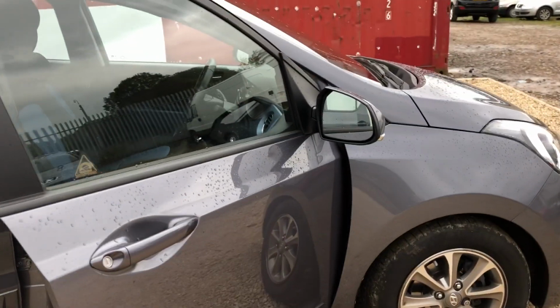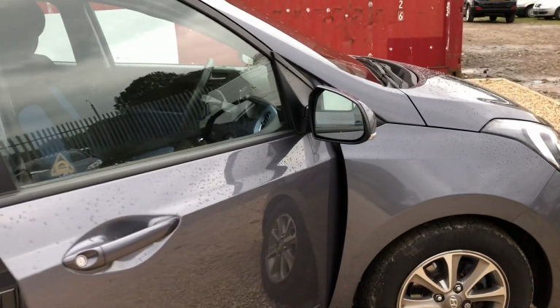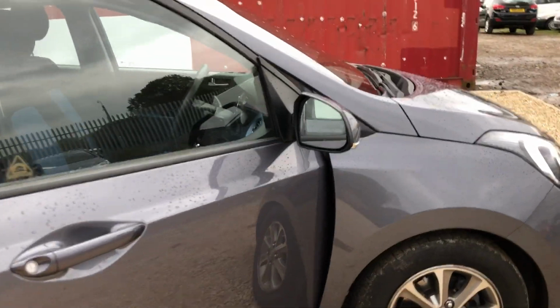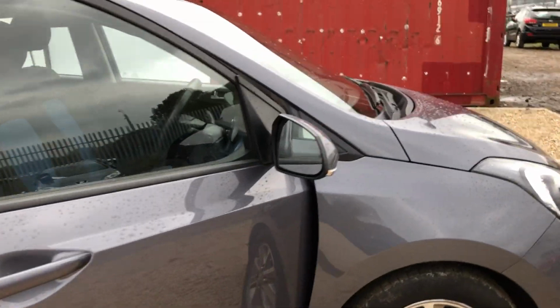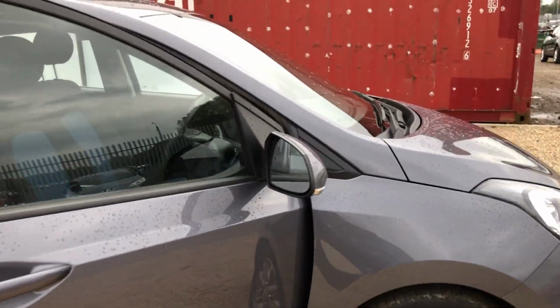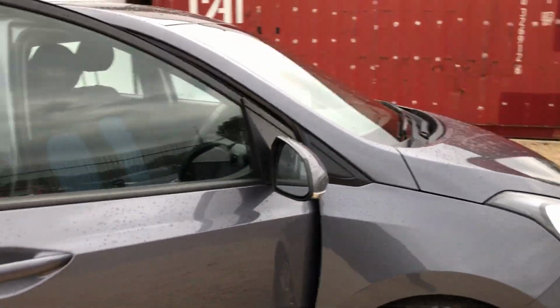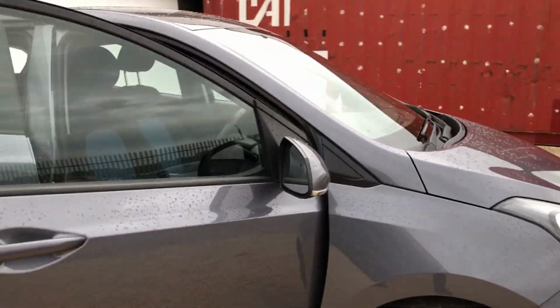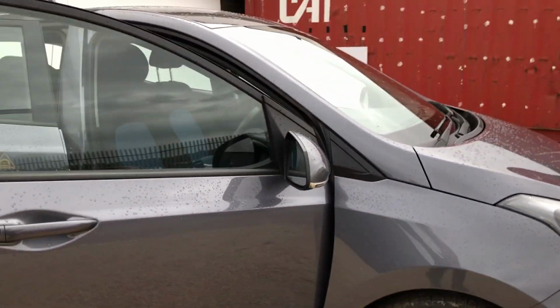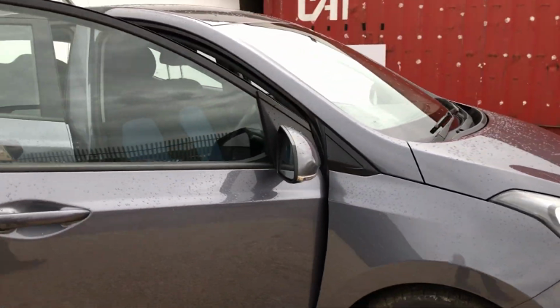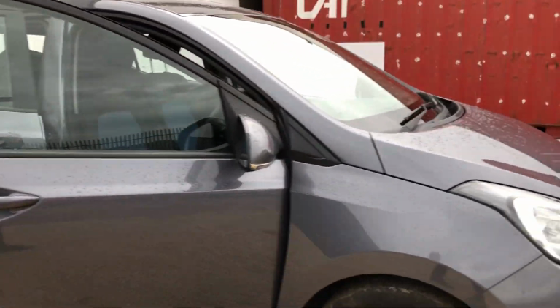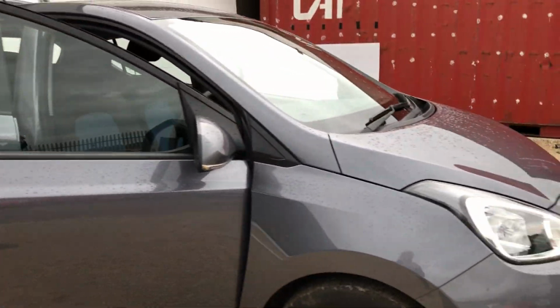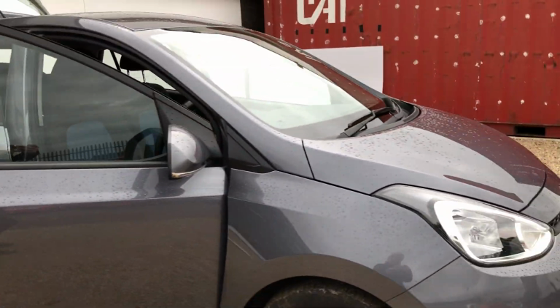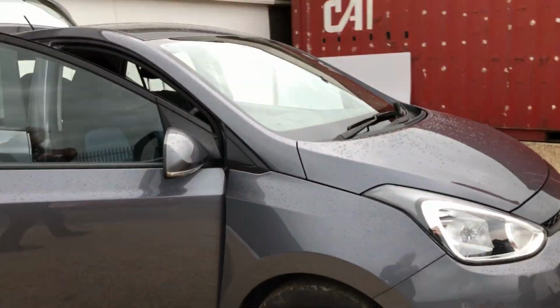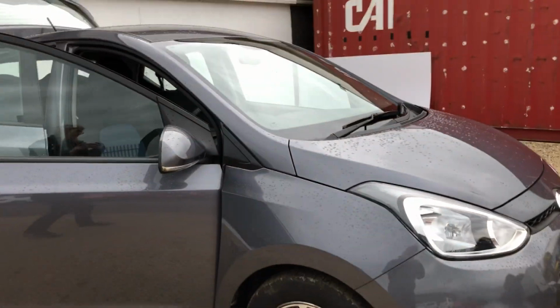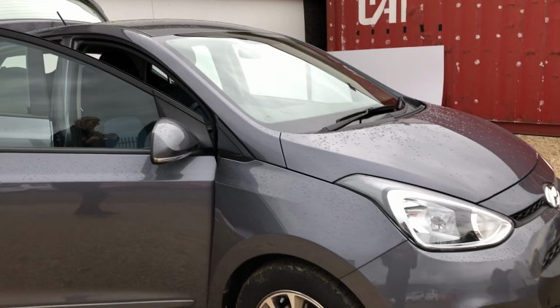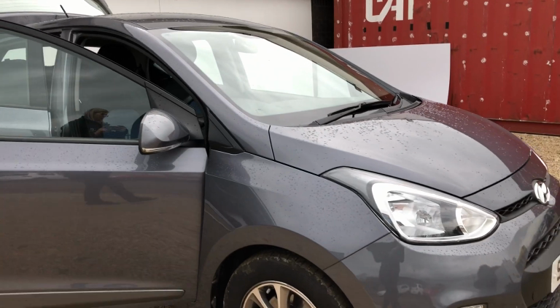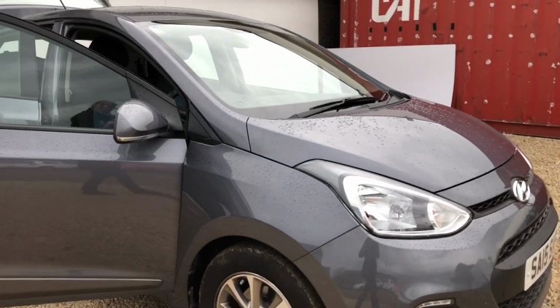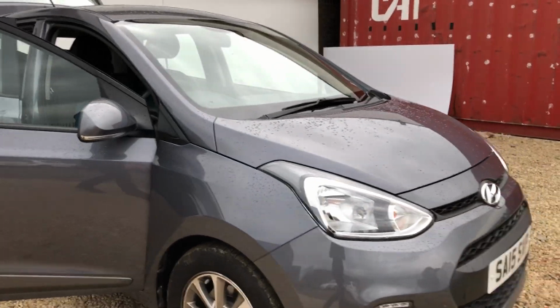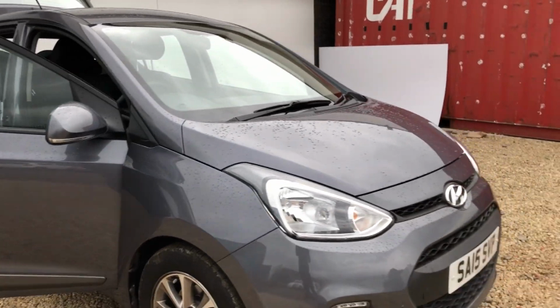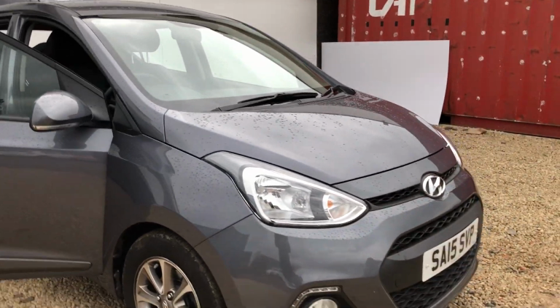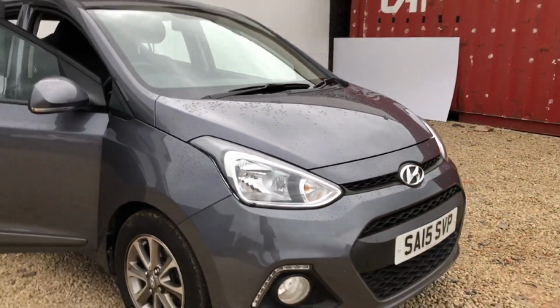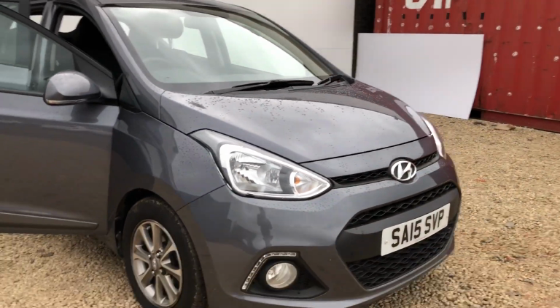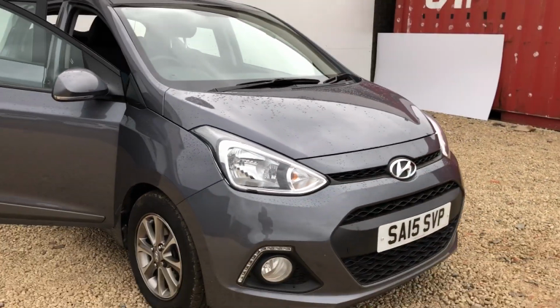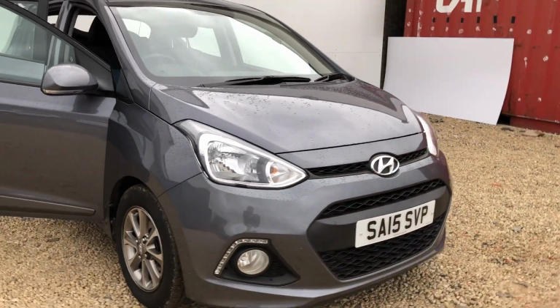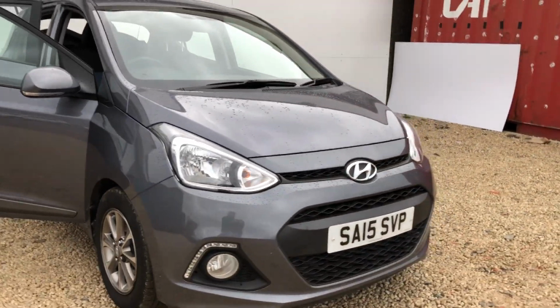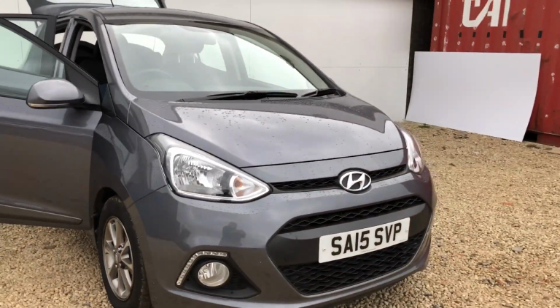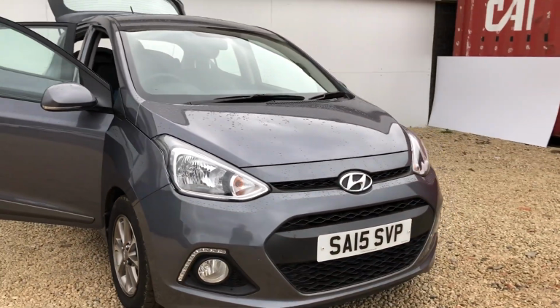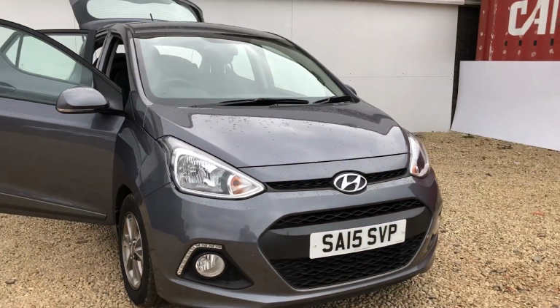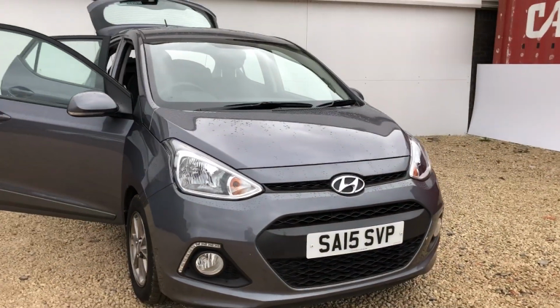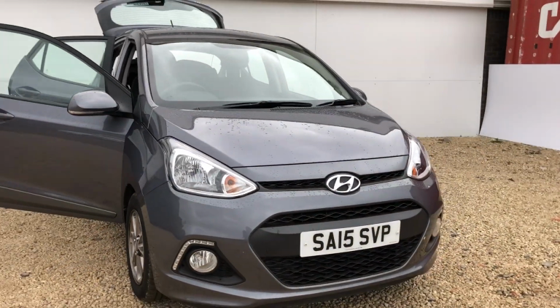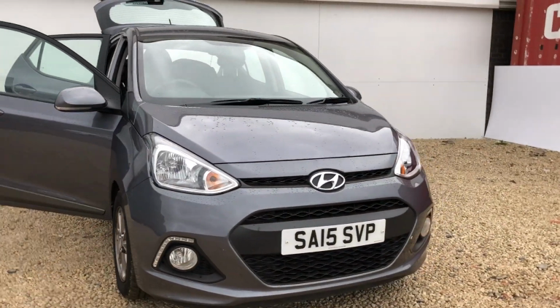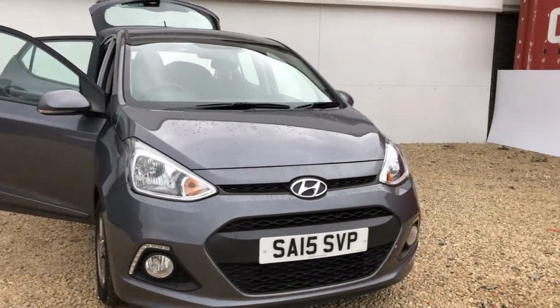The car itself has only done 16,880 miles and it does have a full service history here at Phoenix Hyundai.